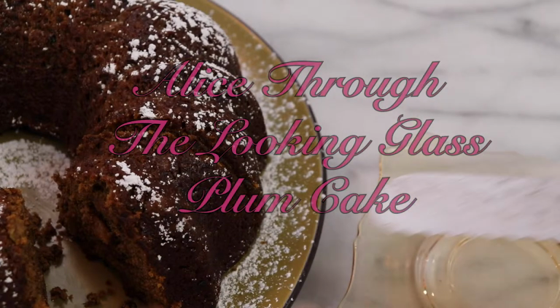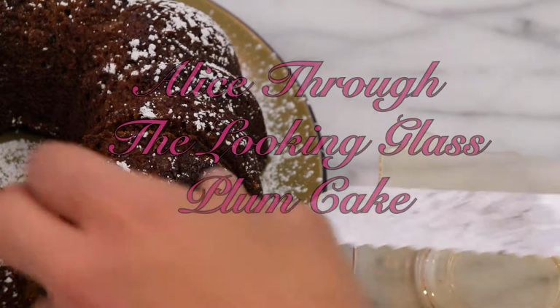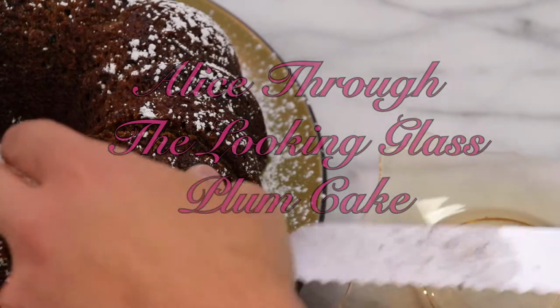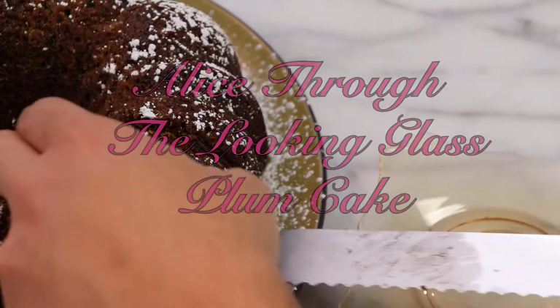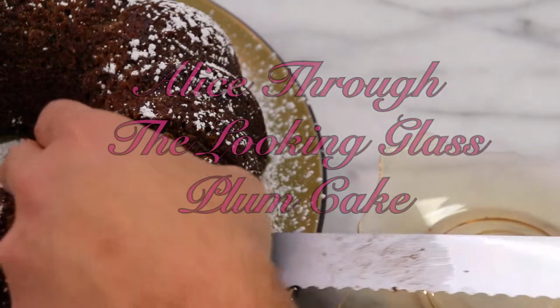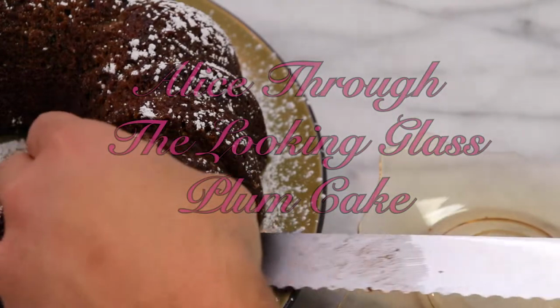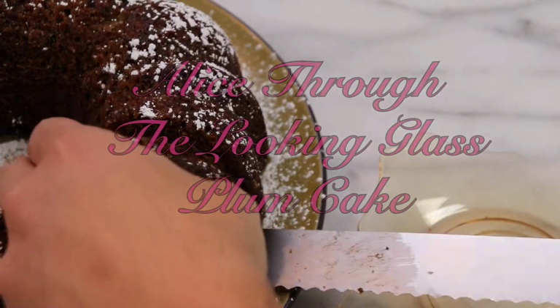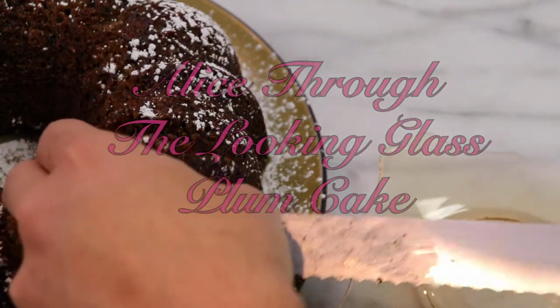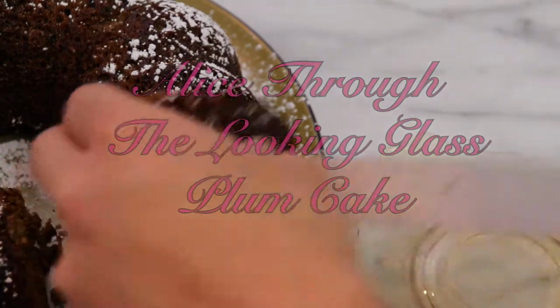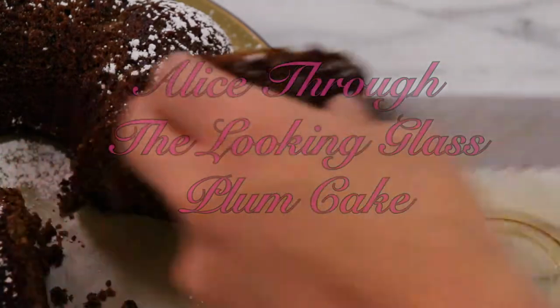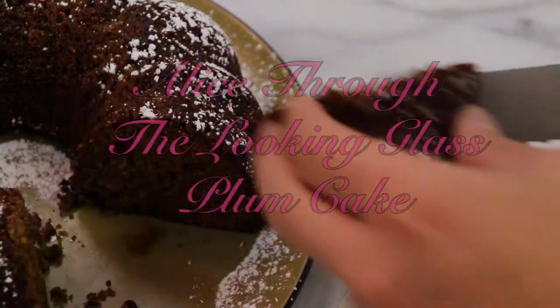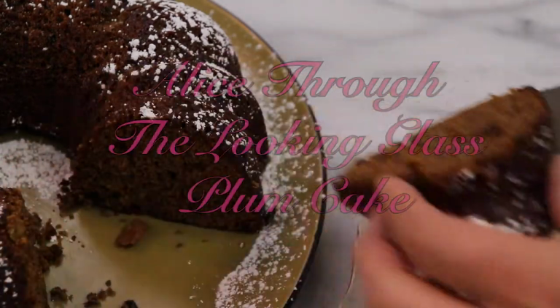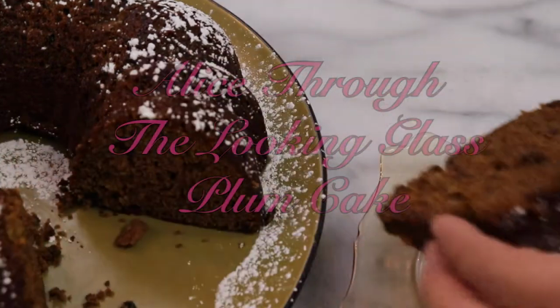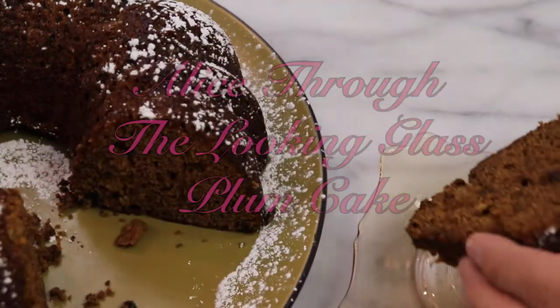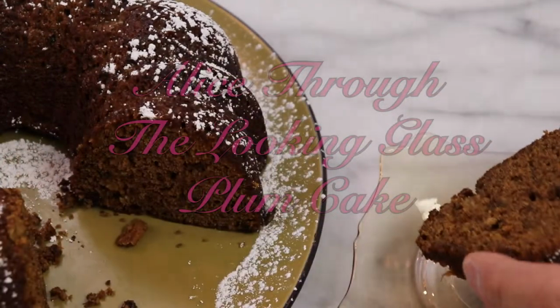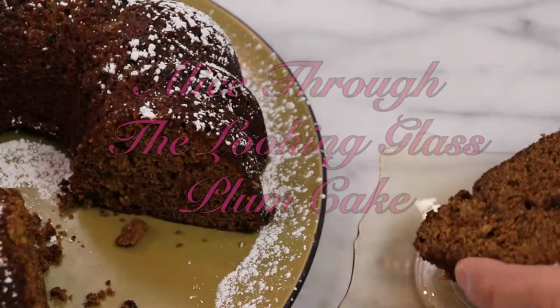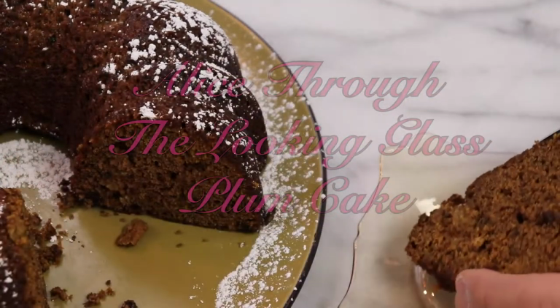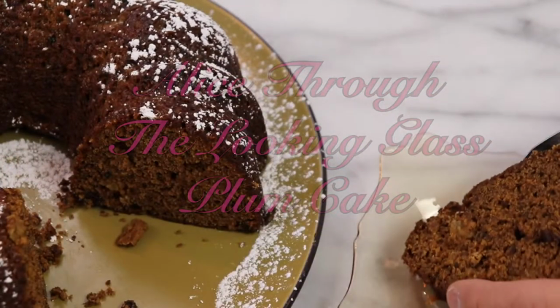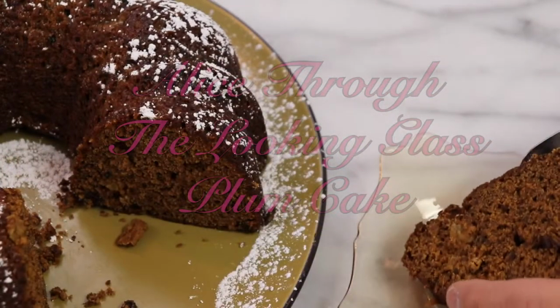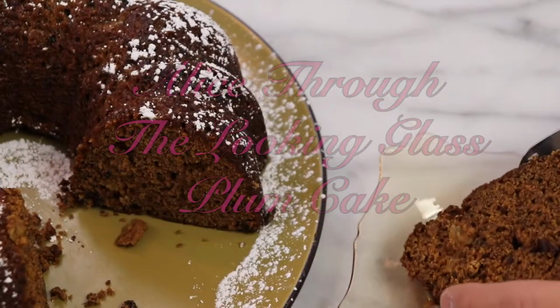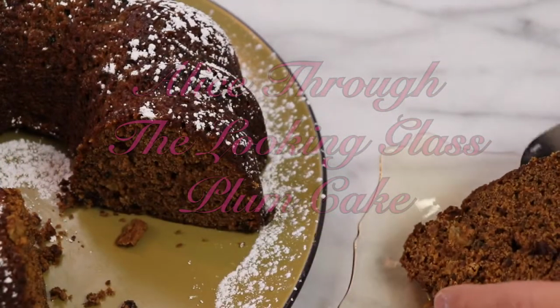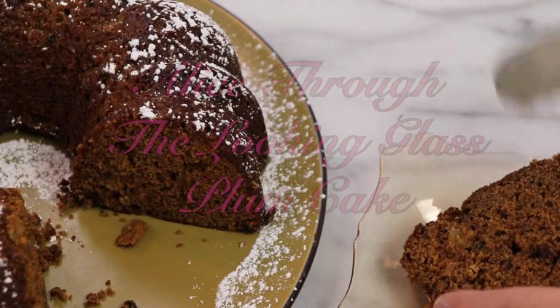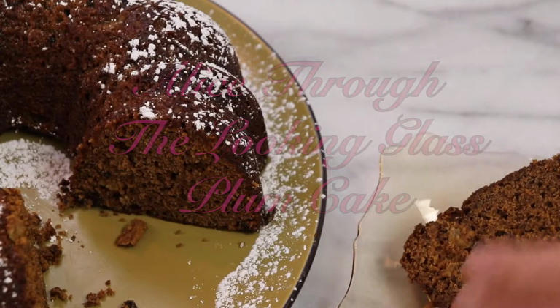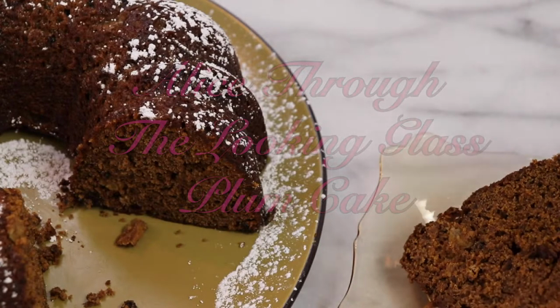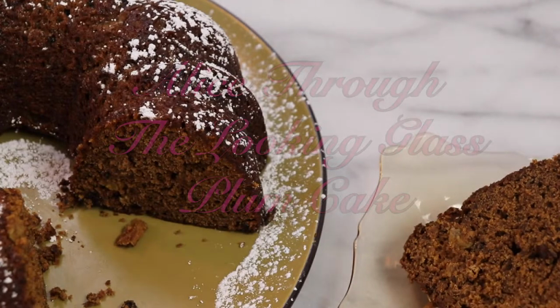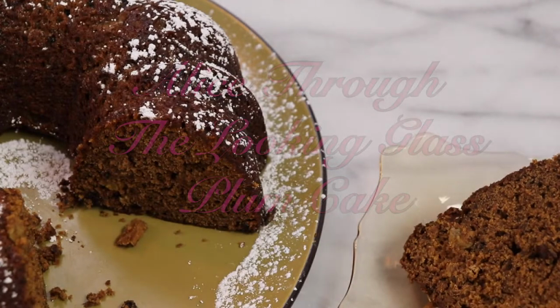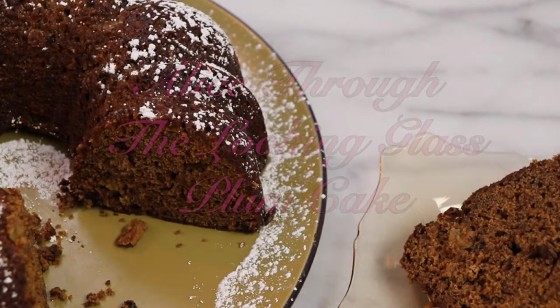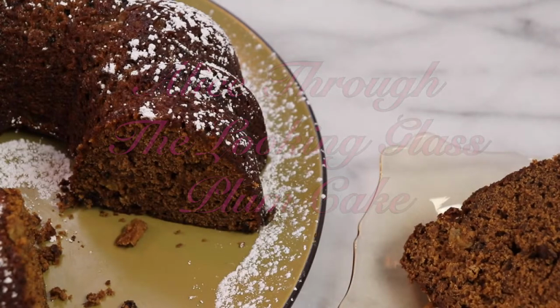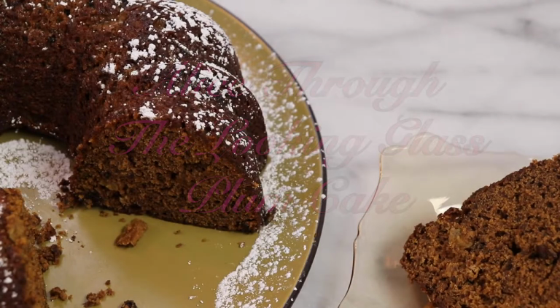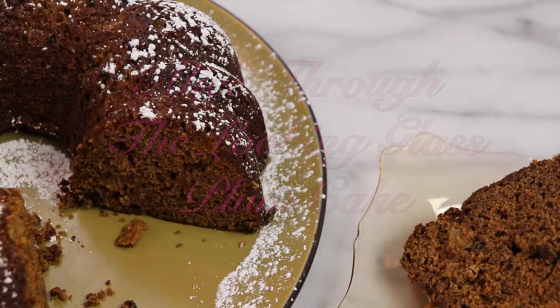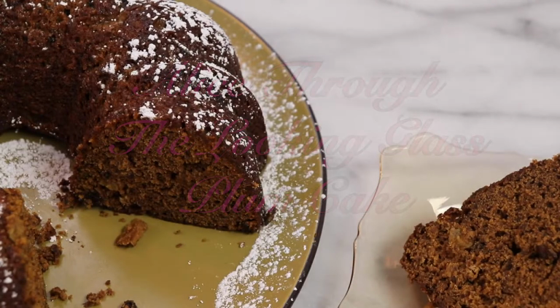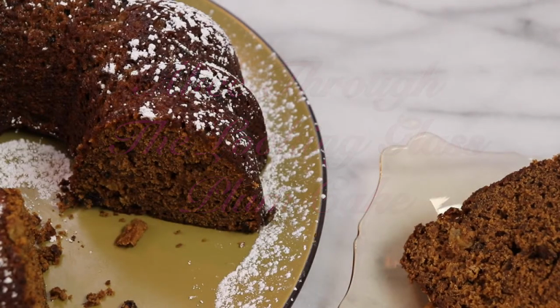Hi everyone! Thanks for tuning in again. In today's video I'll be making the plum cake from Through the Looking Glass.